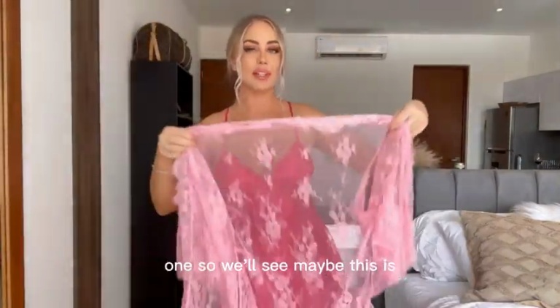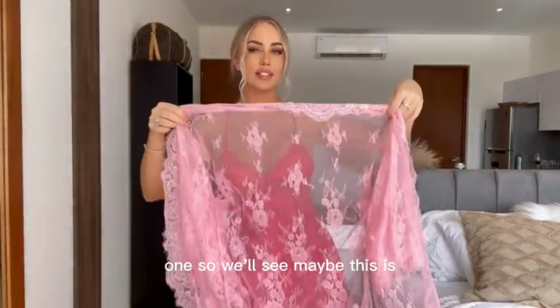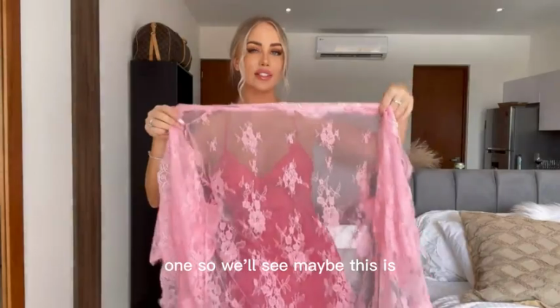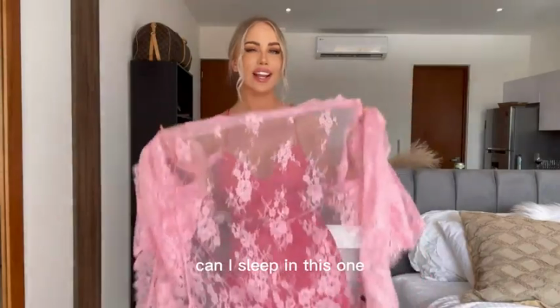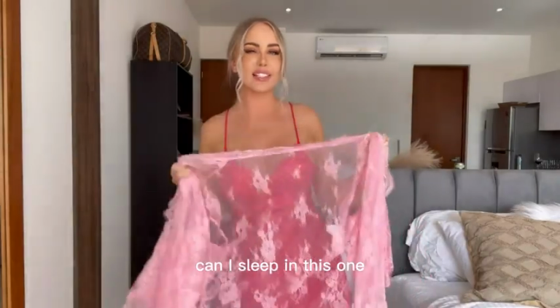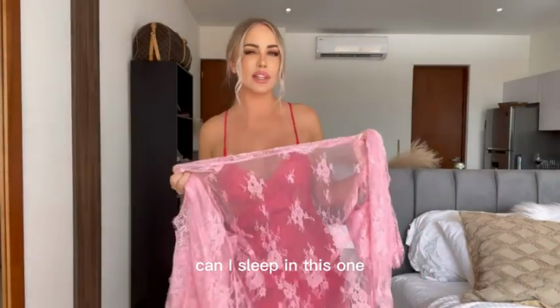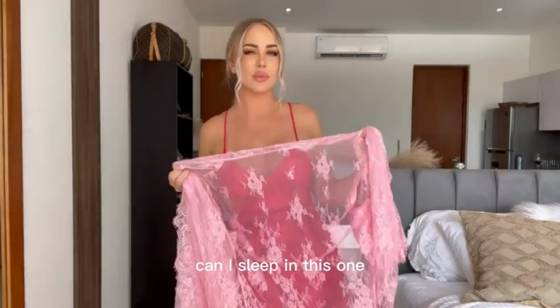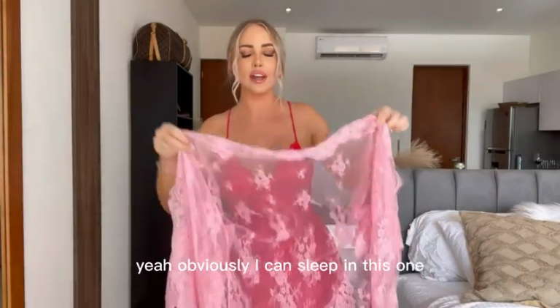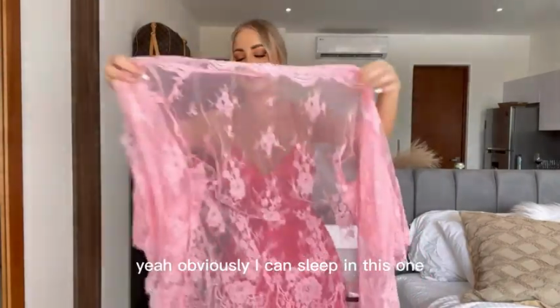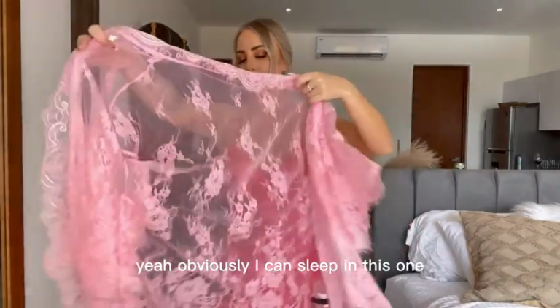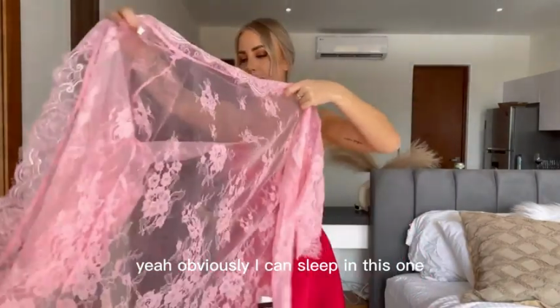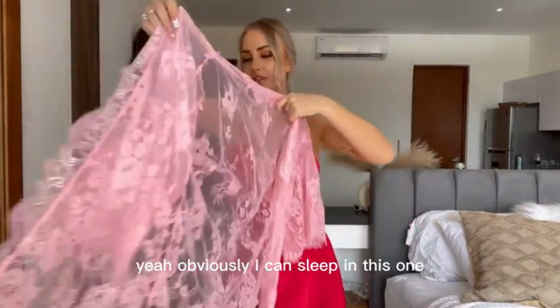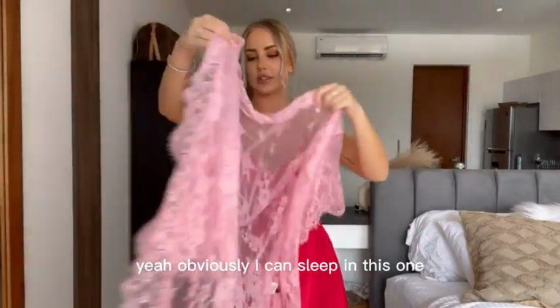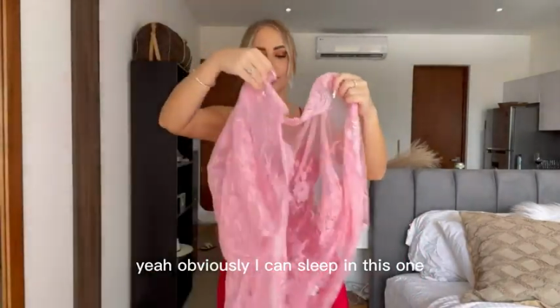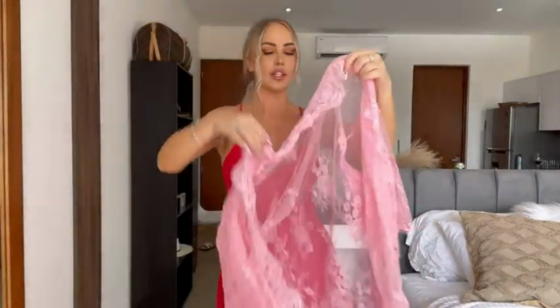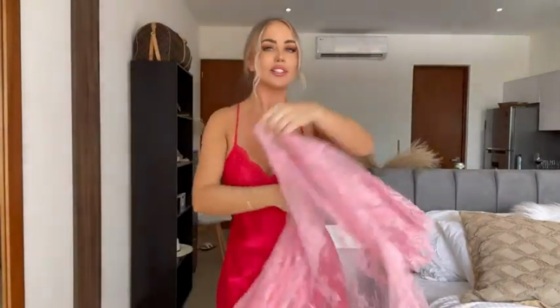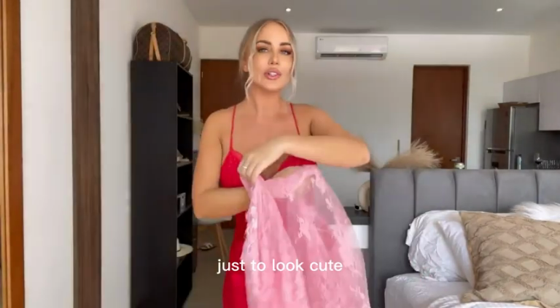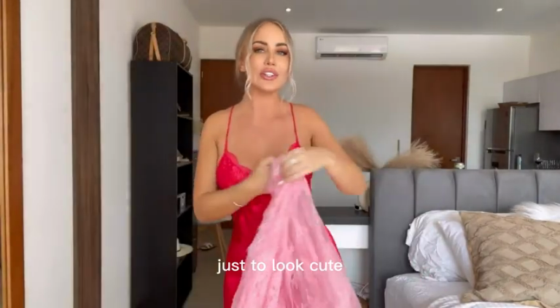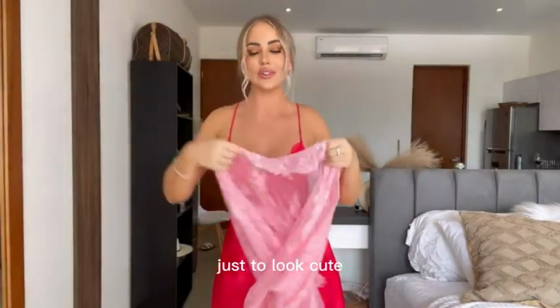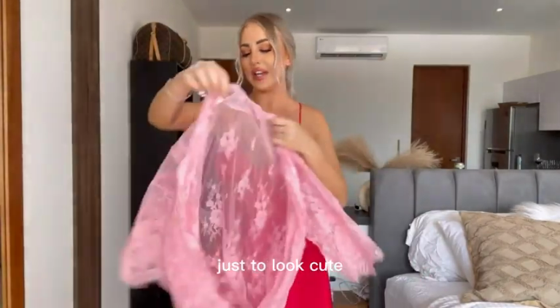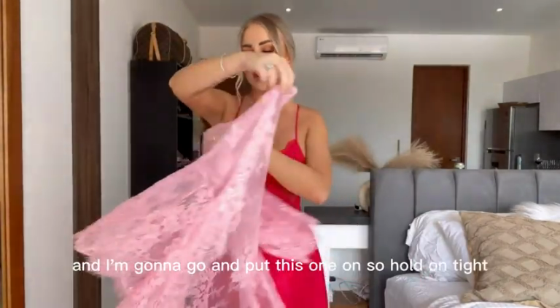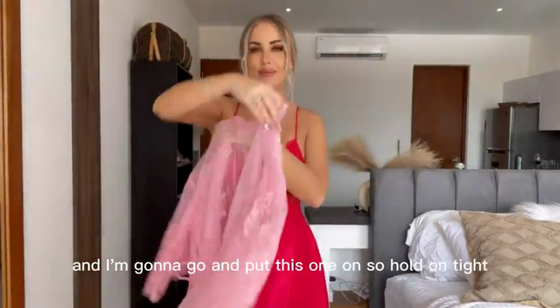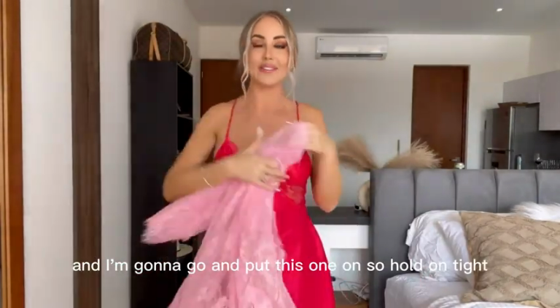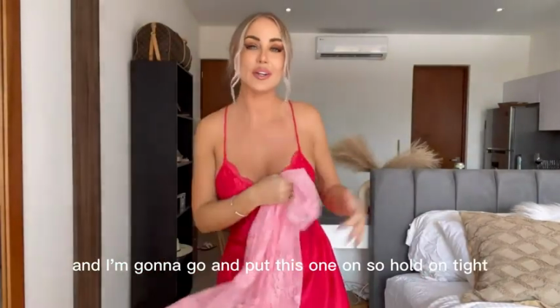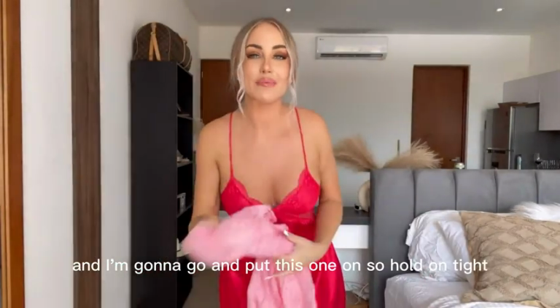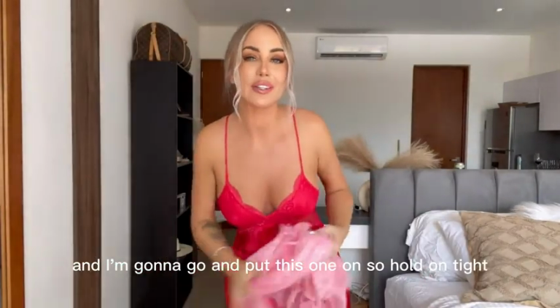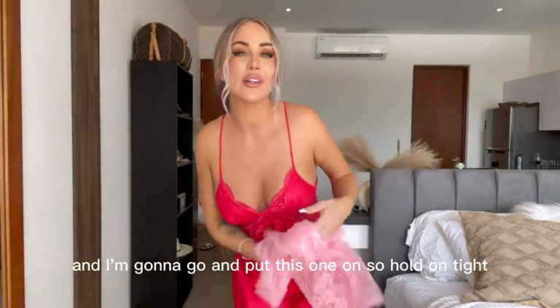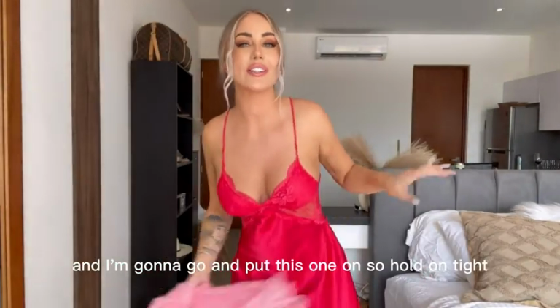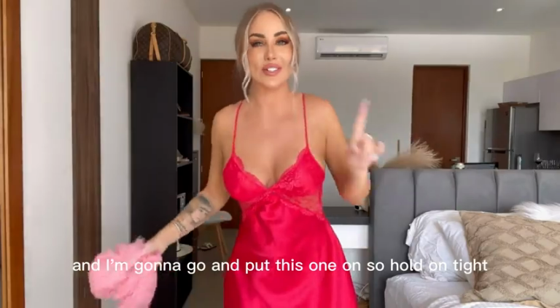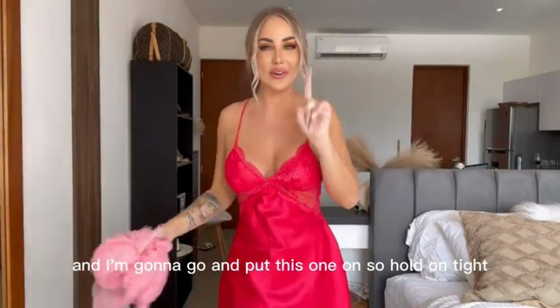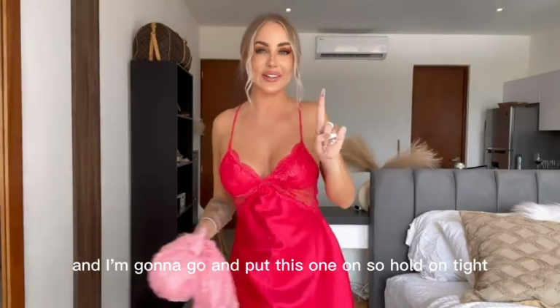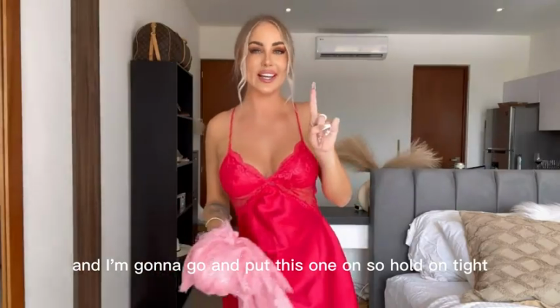Maybe this is... can I sleep in this one? Obviously I can sleep in this one, just to look cute. I'm gonna go and put this one on, so hold on tight.